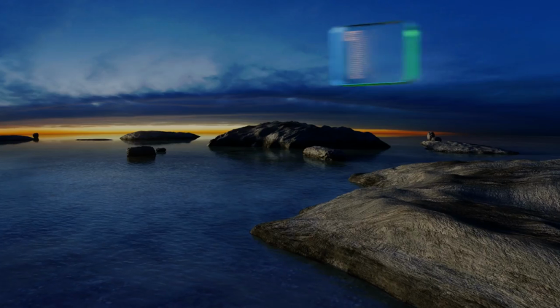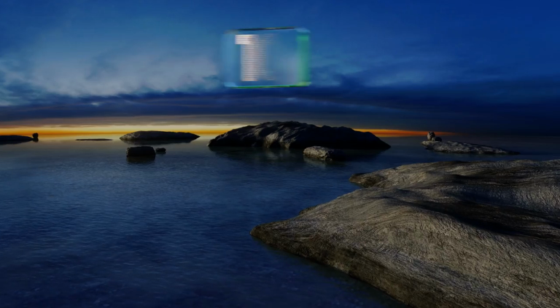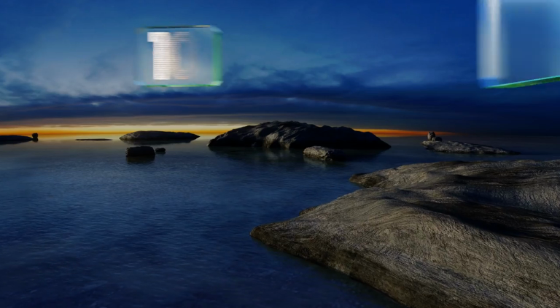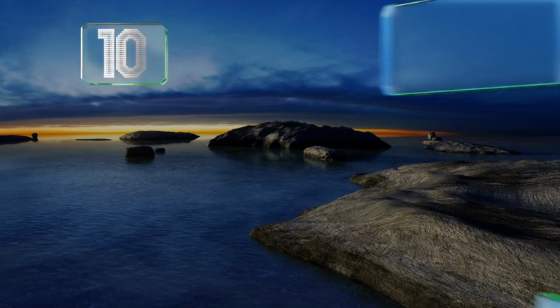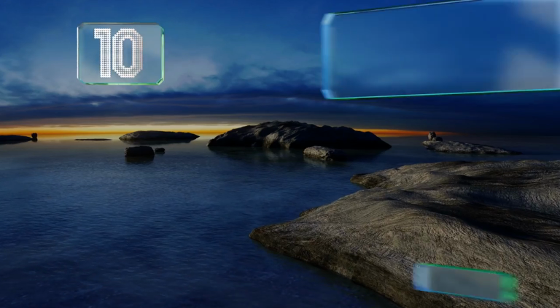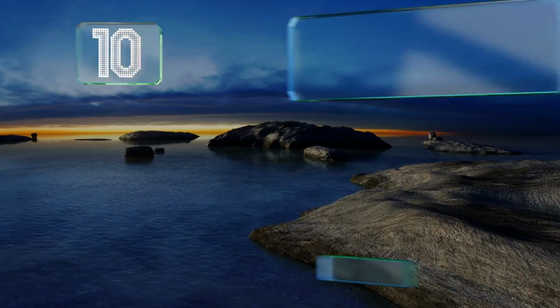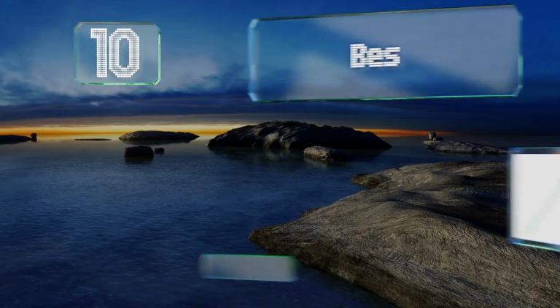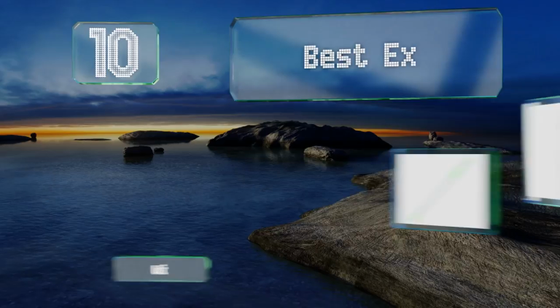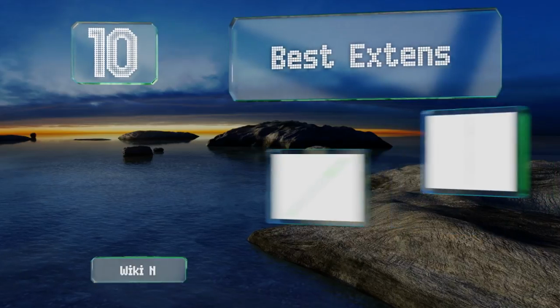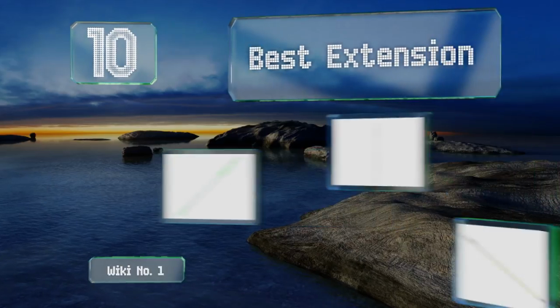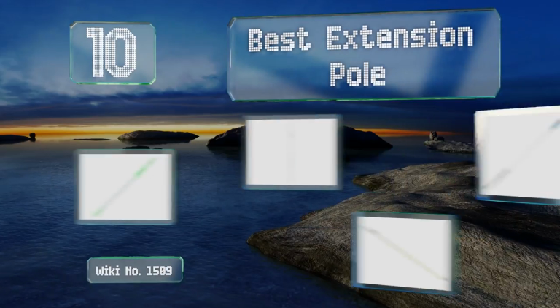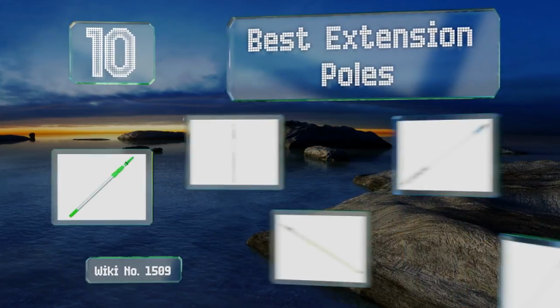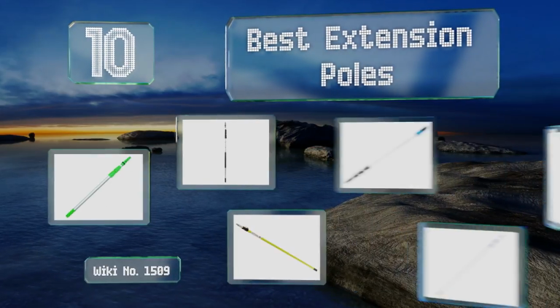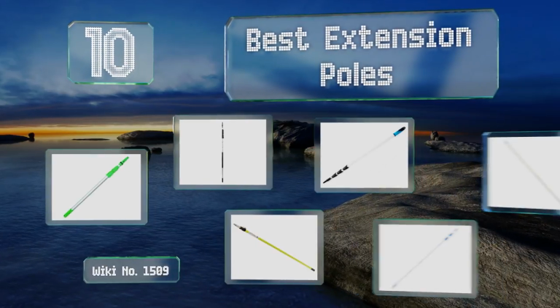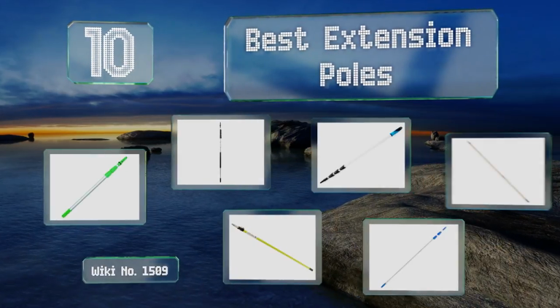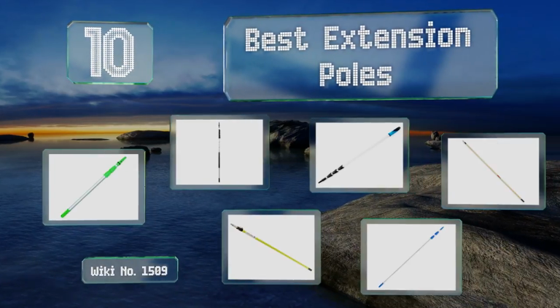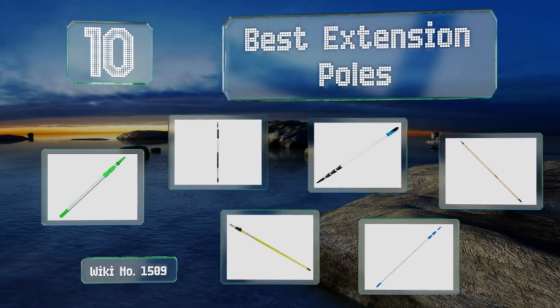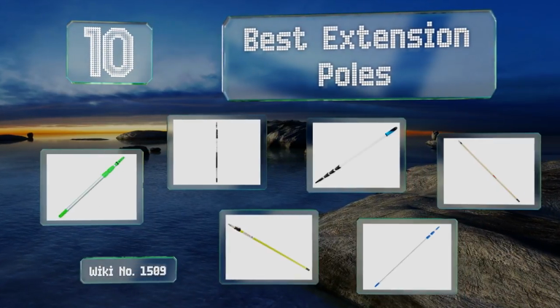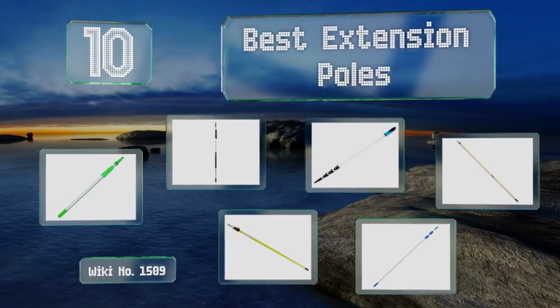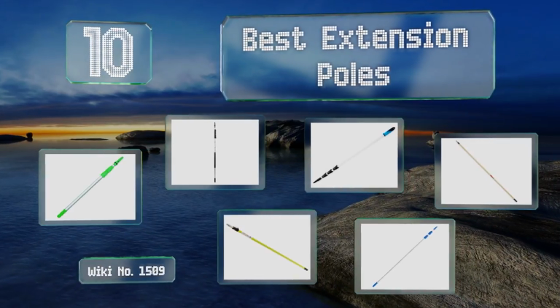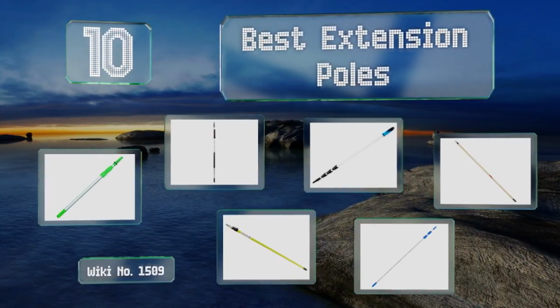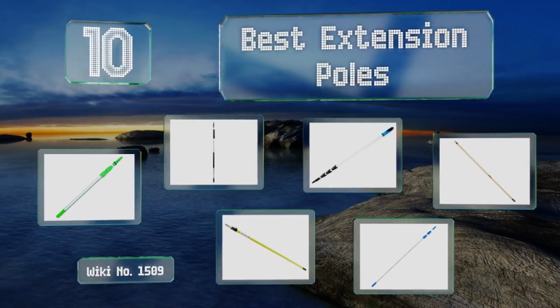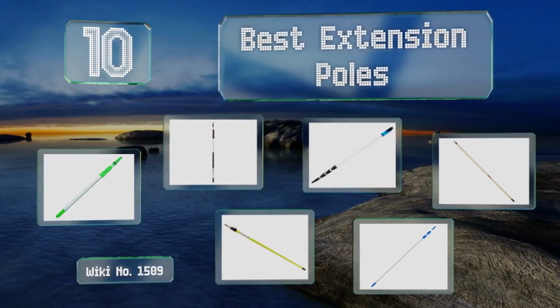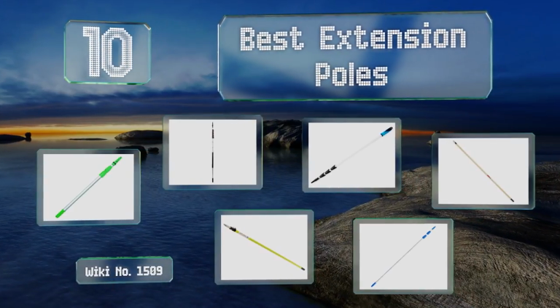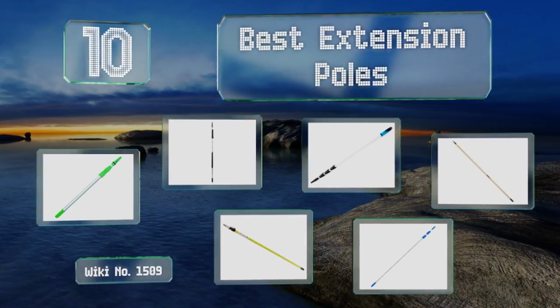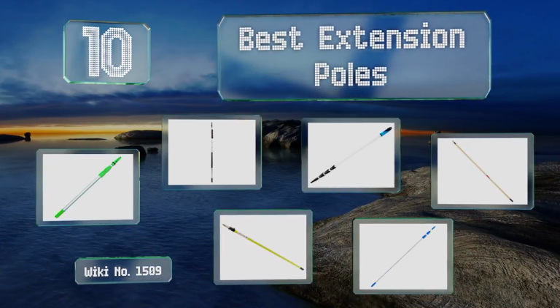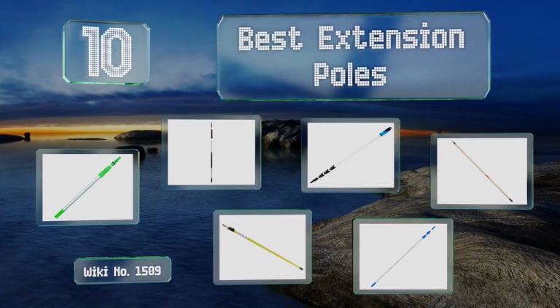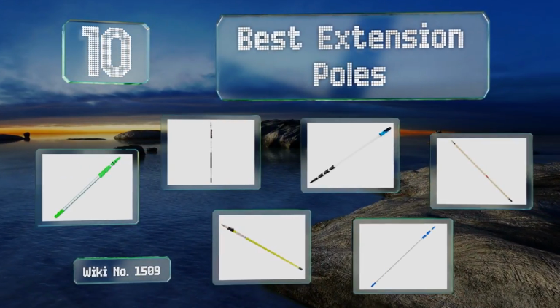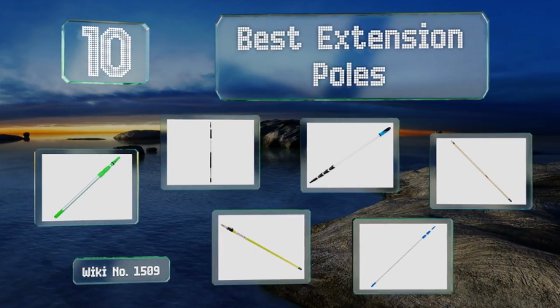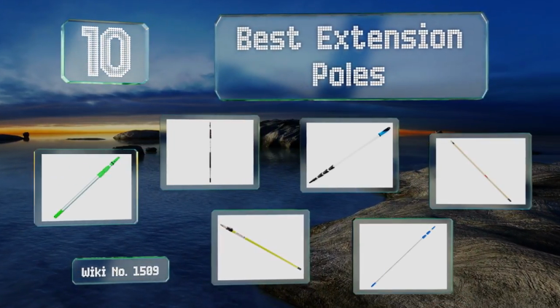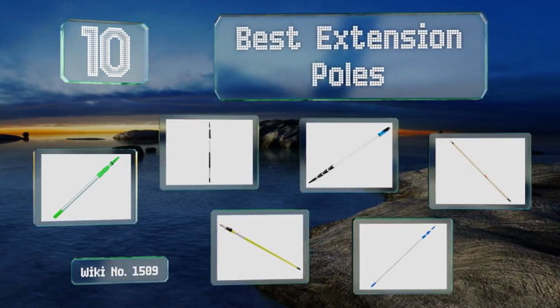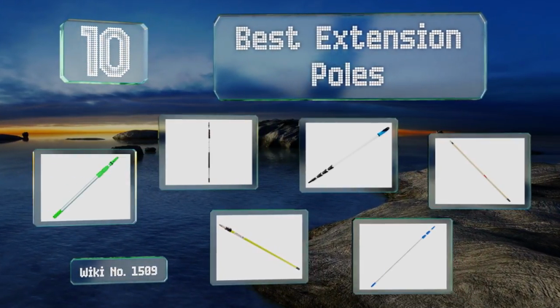EasyVid presents the 10 best extension poles. Let's get started with the list.